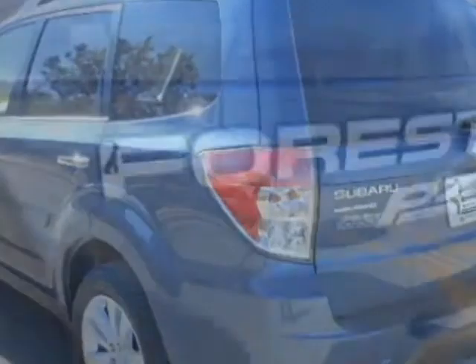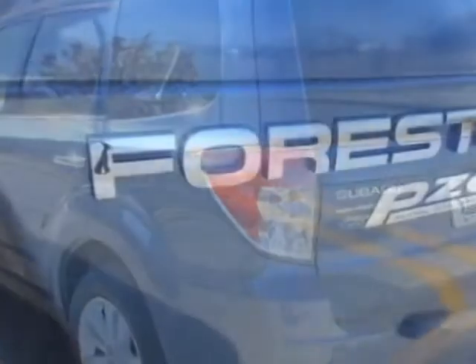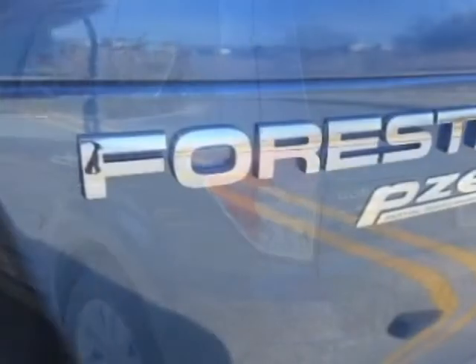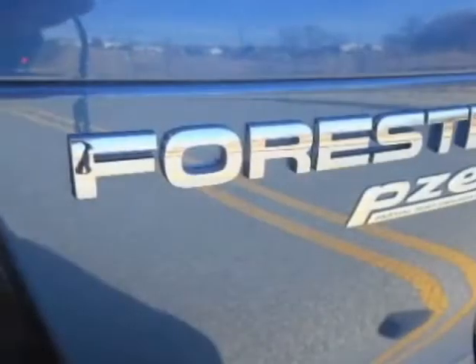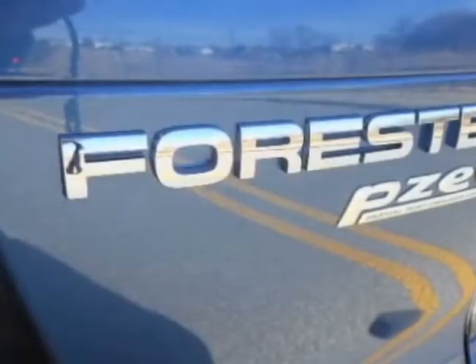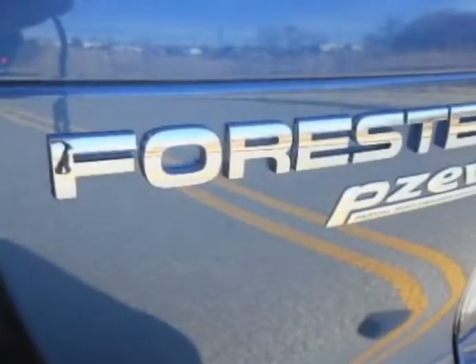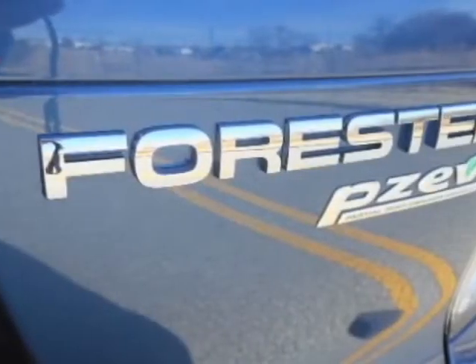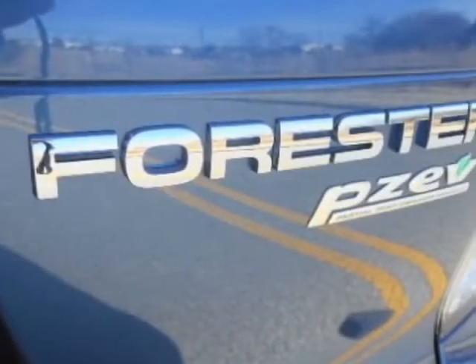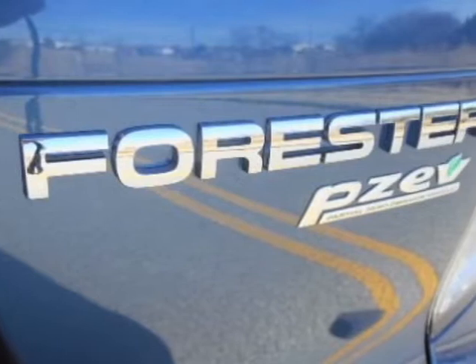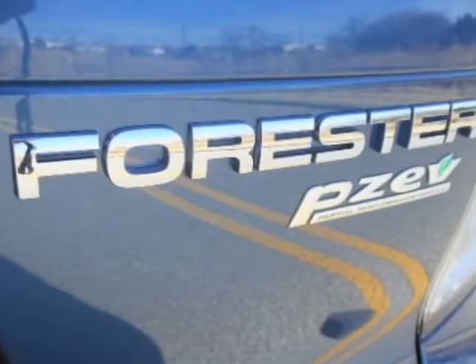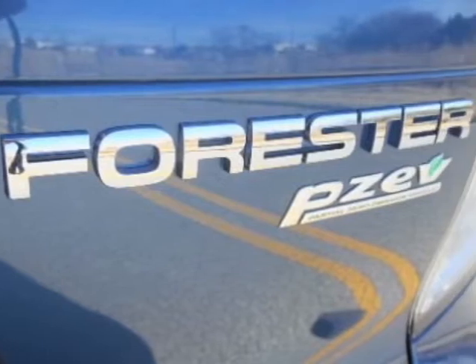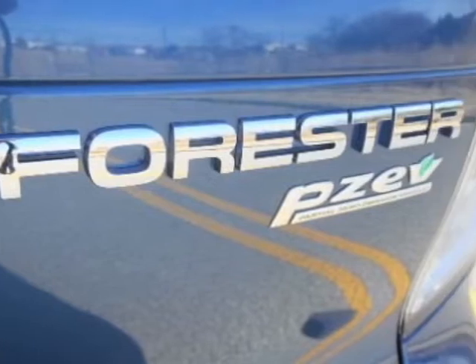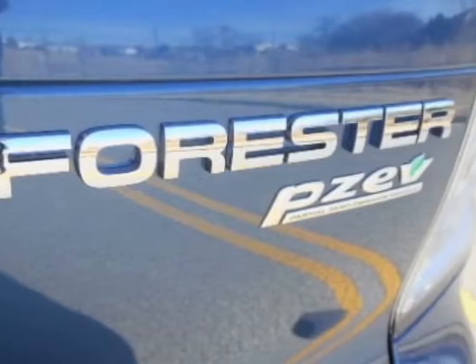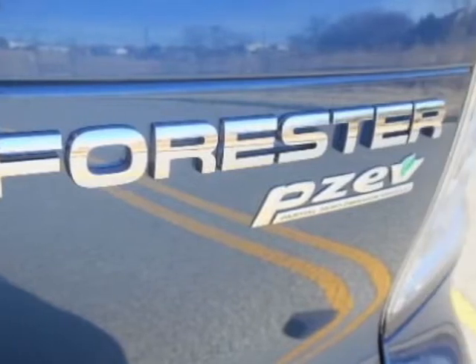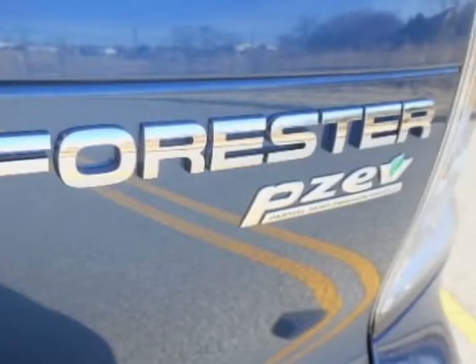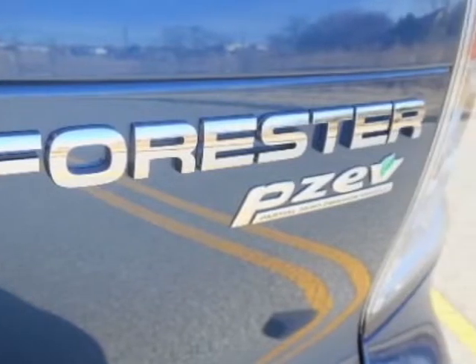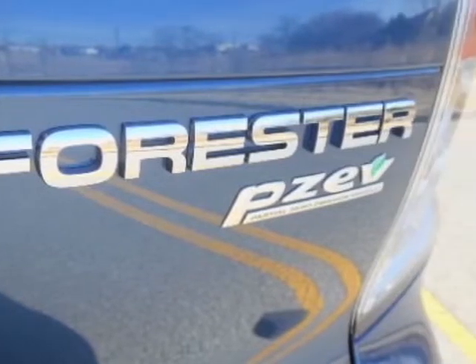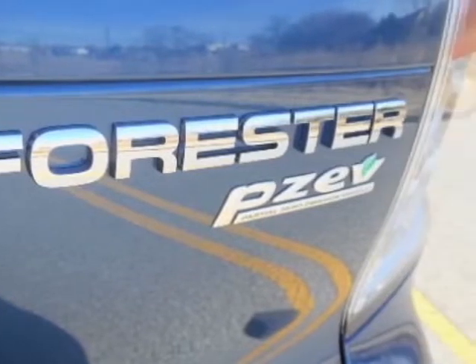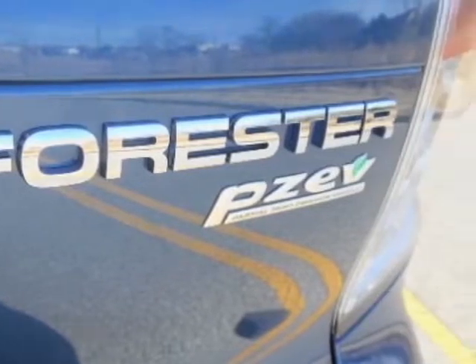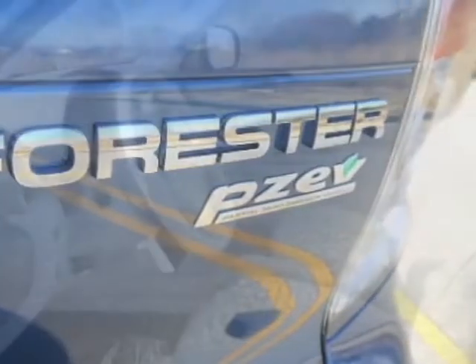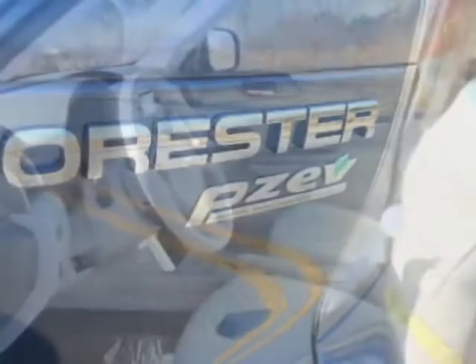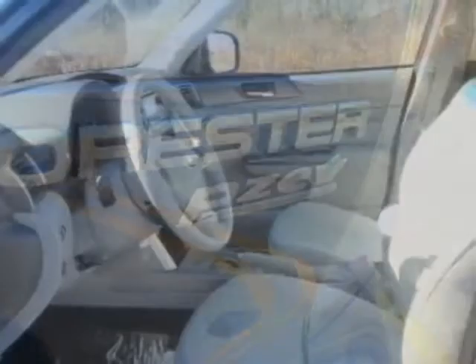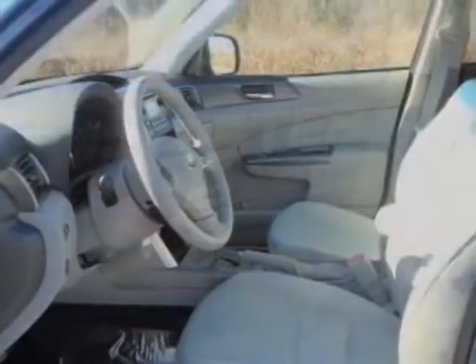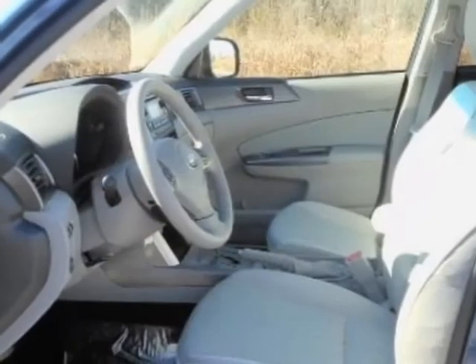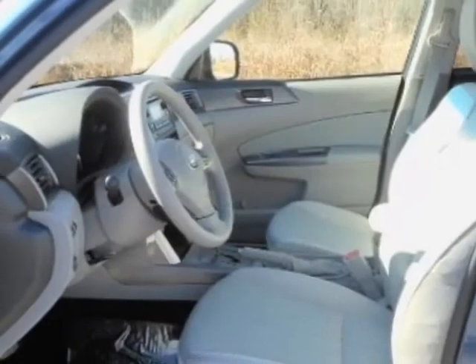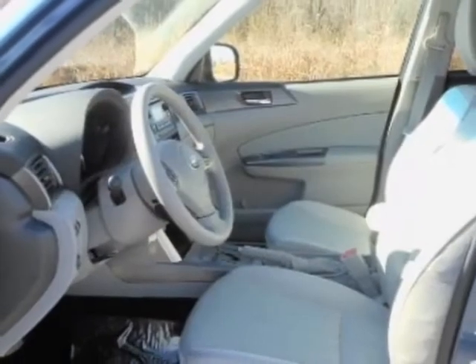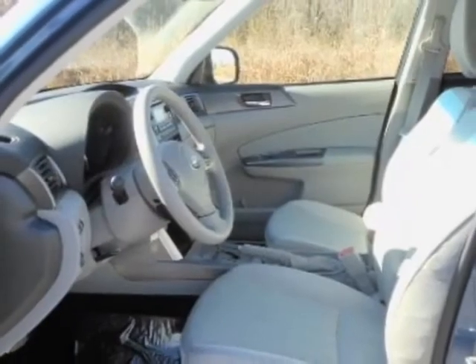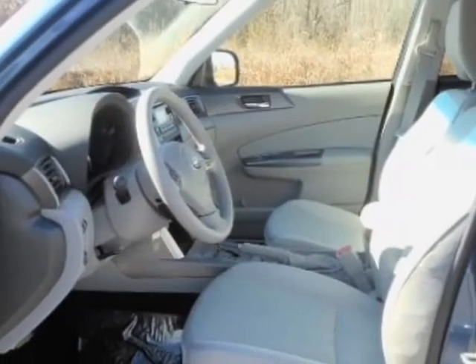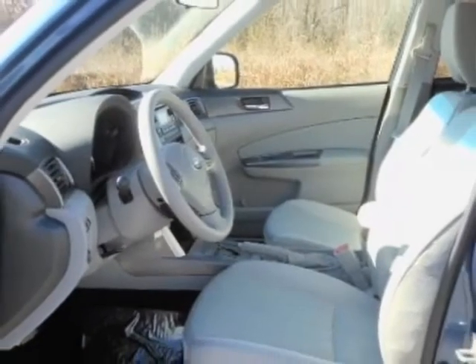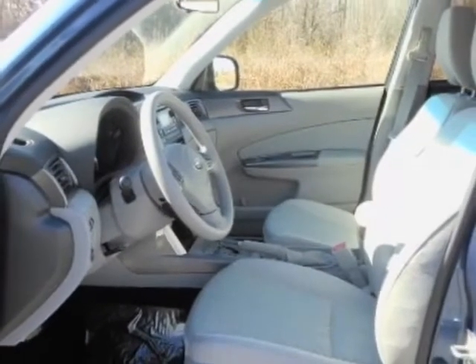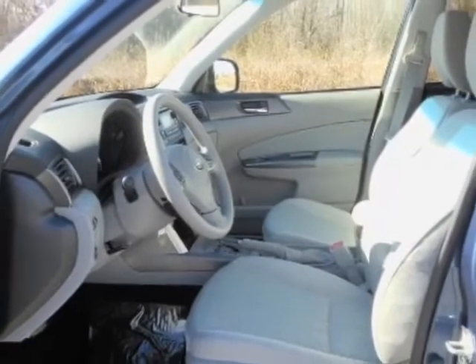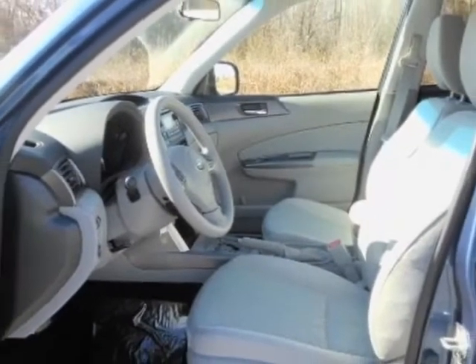This Forester boasts a 2.5 liter engine and has a 4-speed automatic transmission.